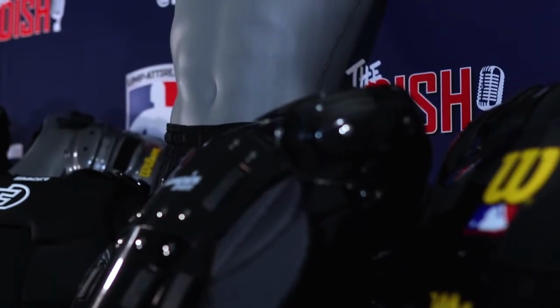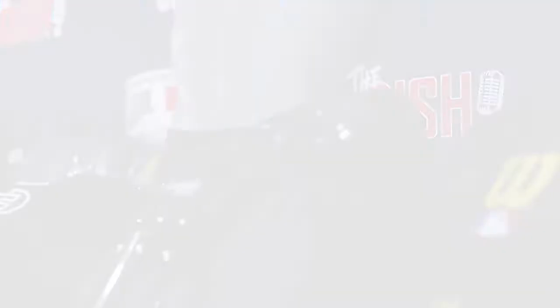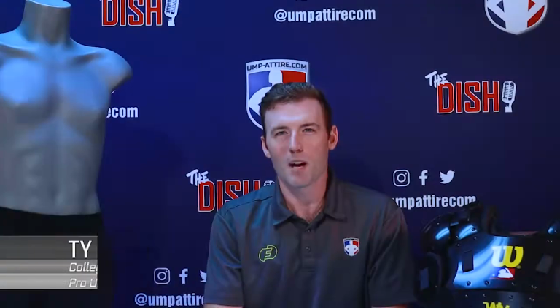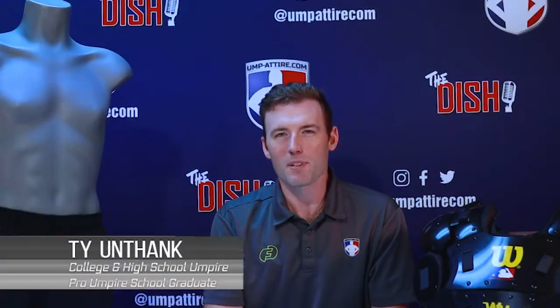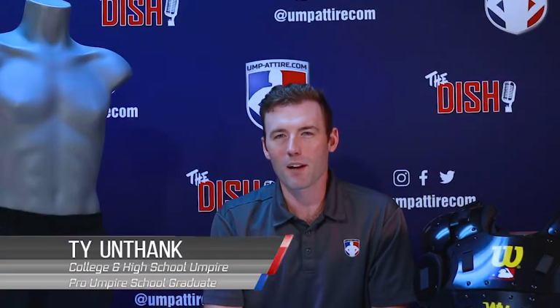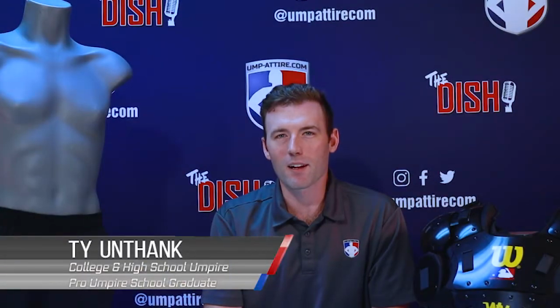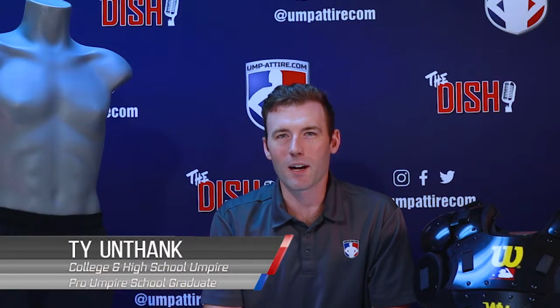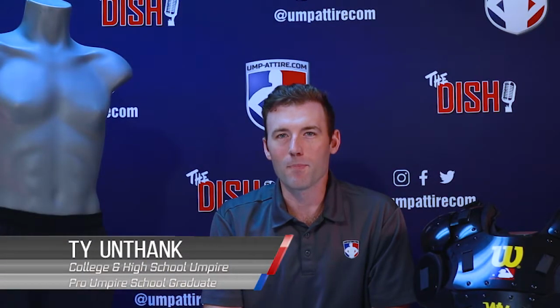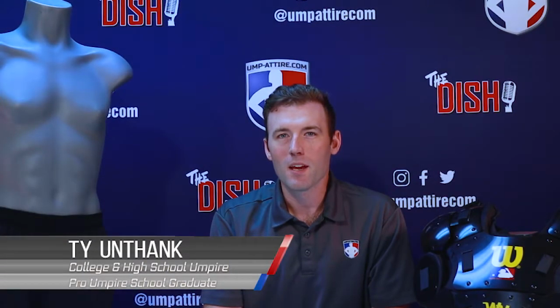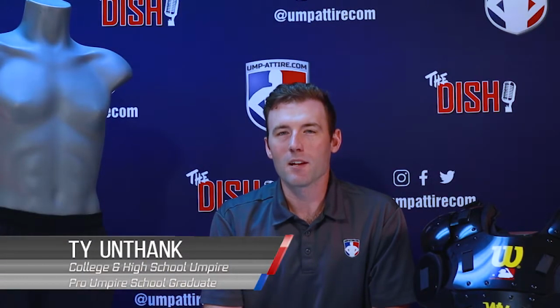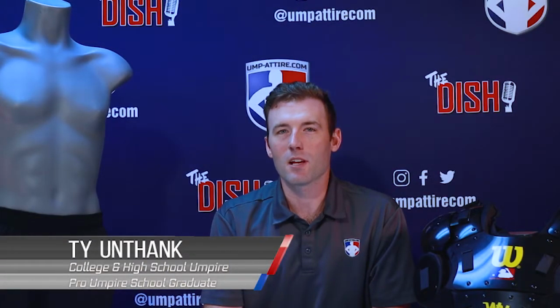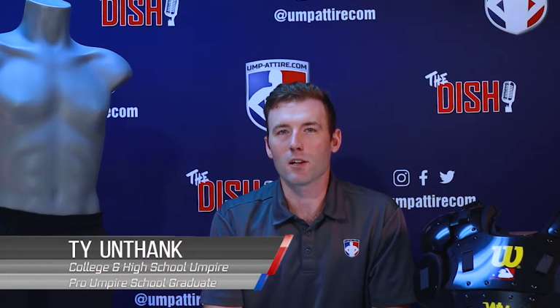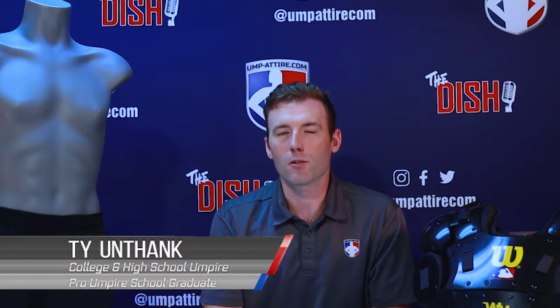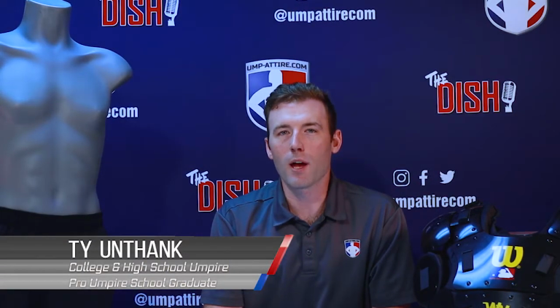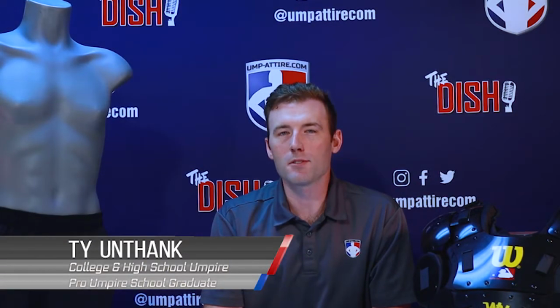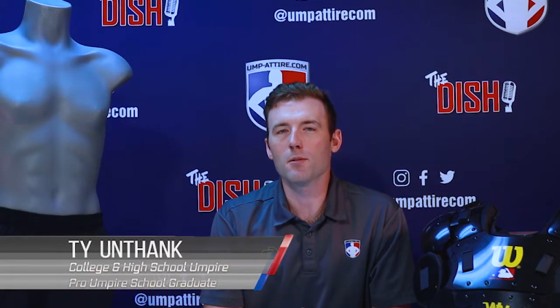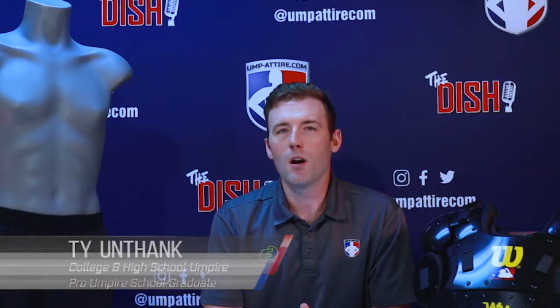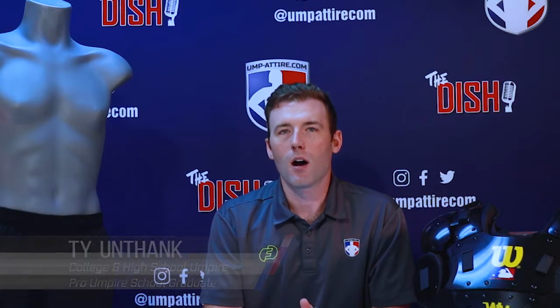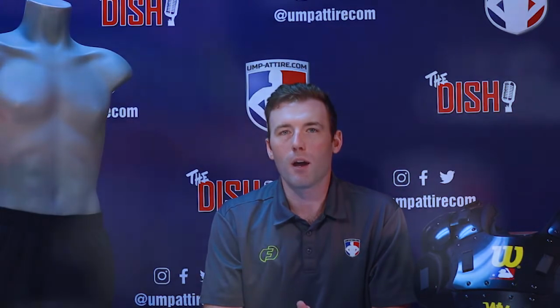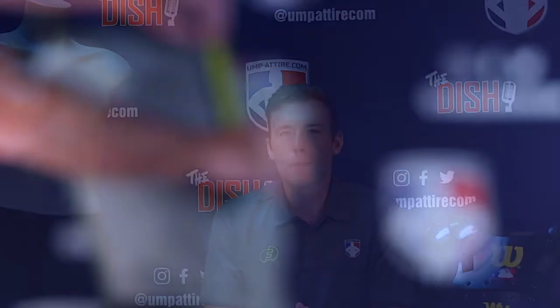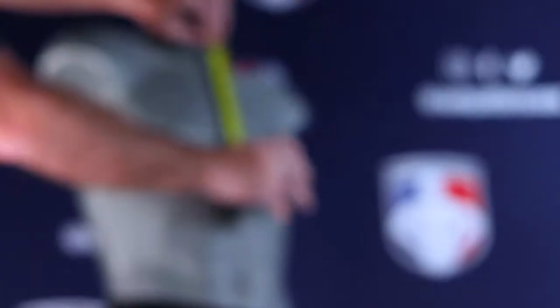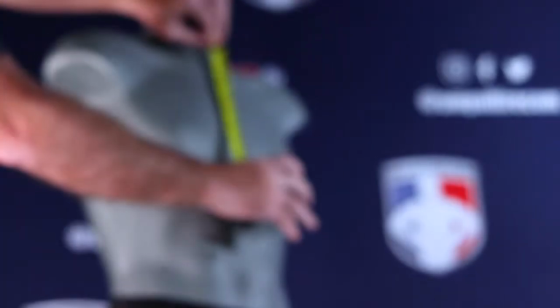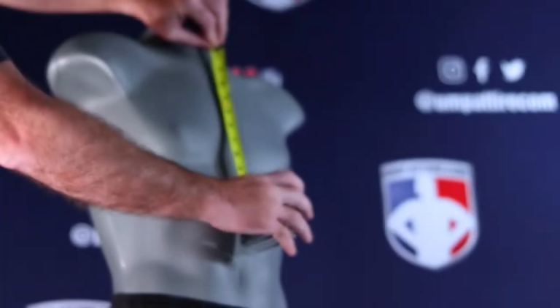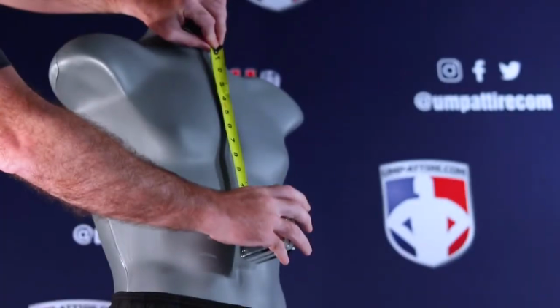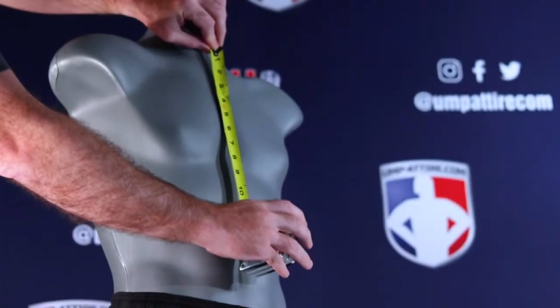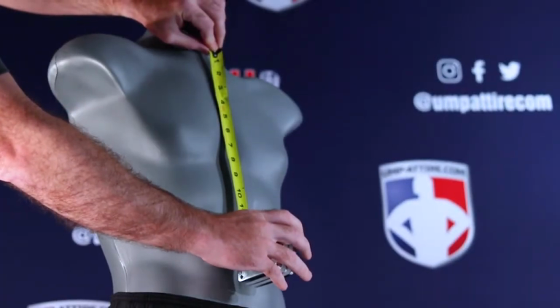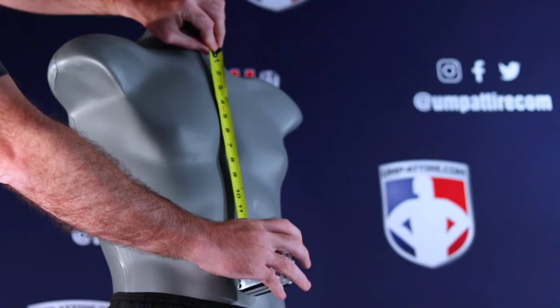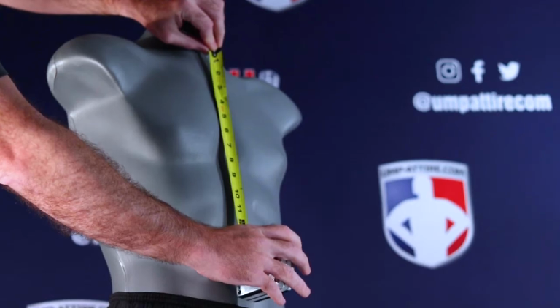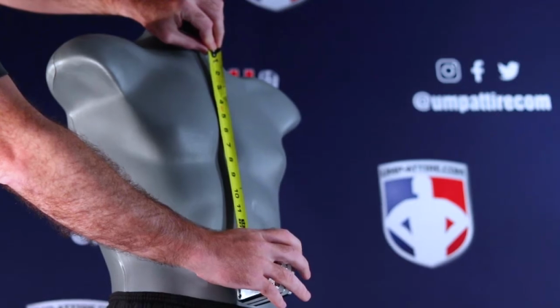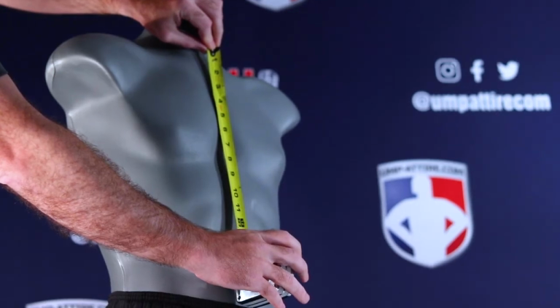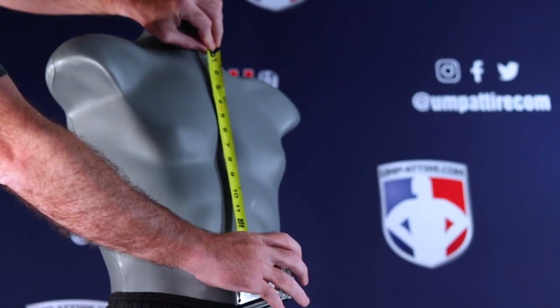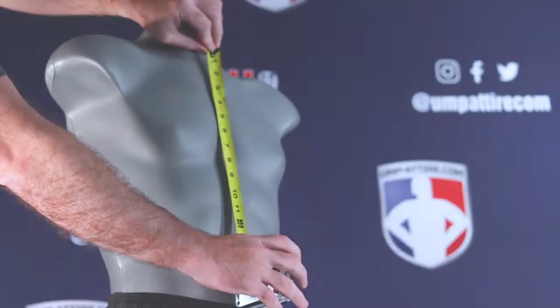Welcome to umpattire.com. Here's another crew how-to on measuring and properly sizing your umpire chest protector.